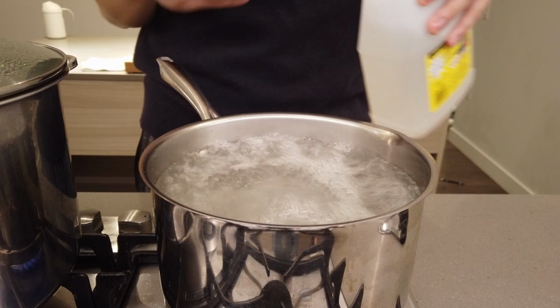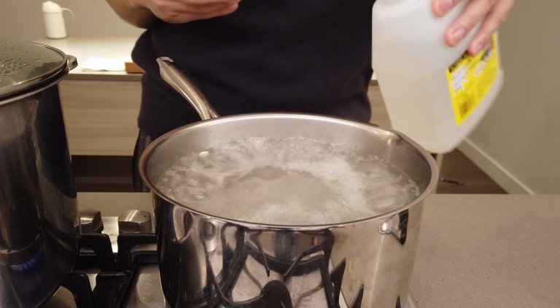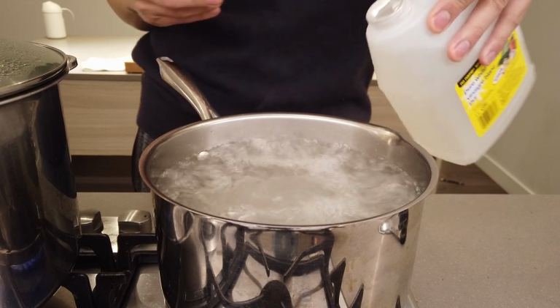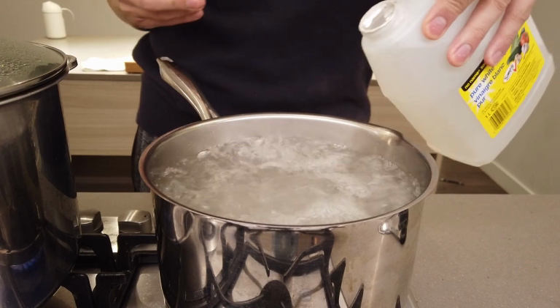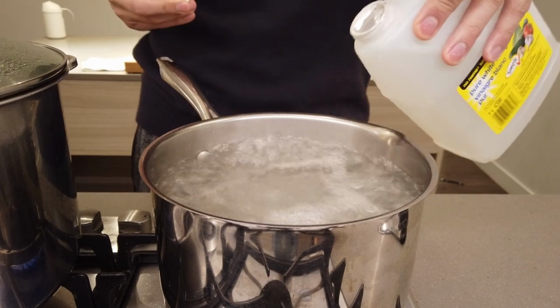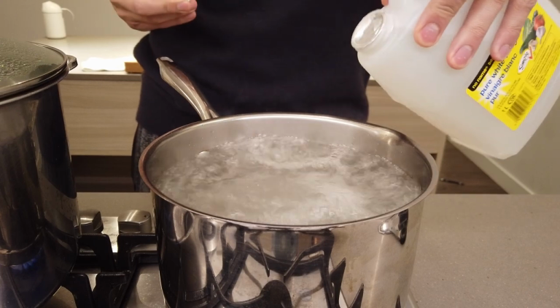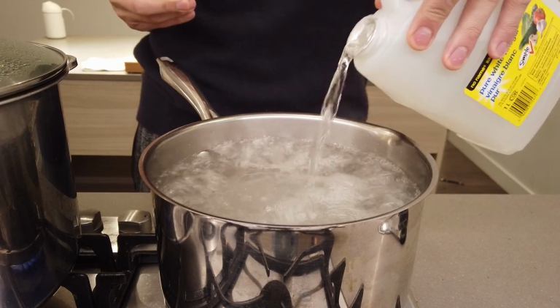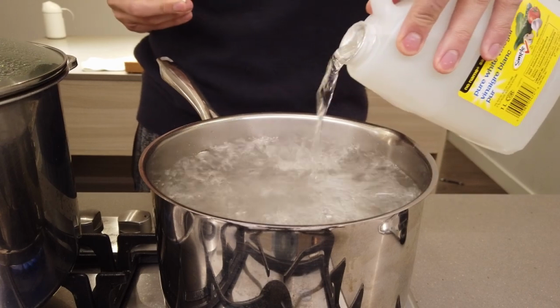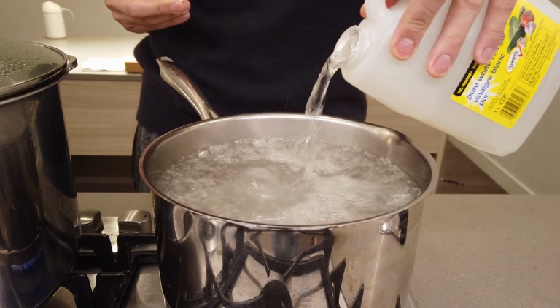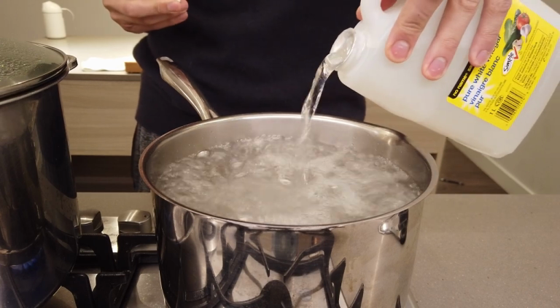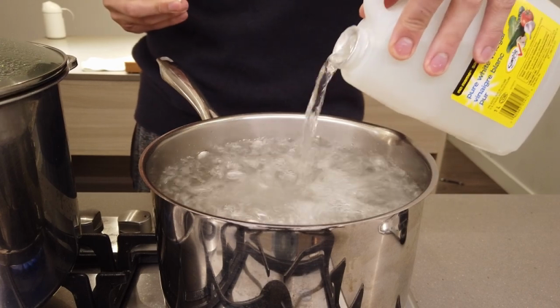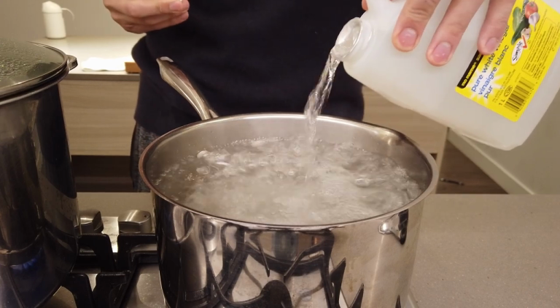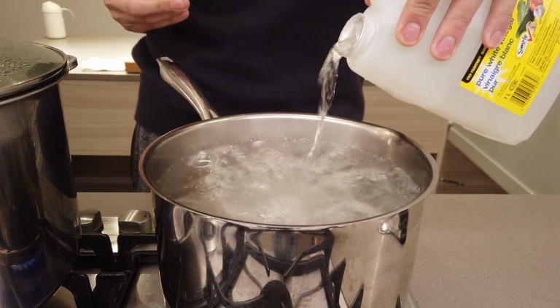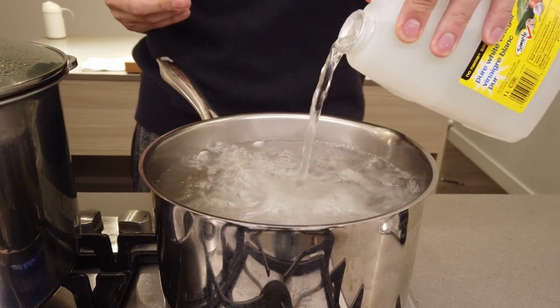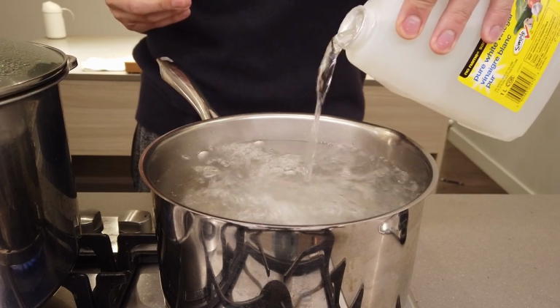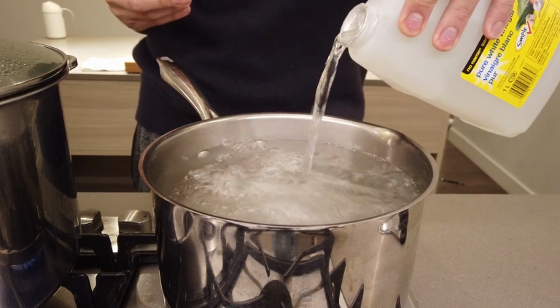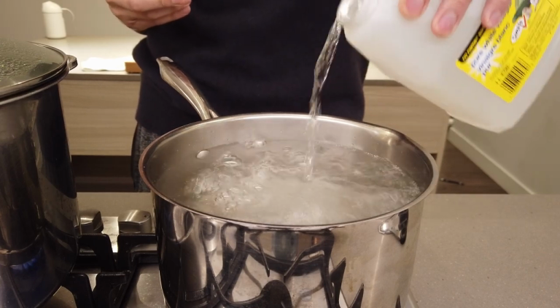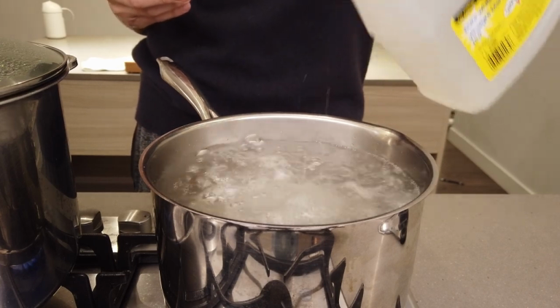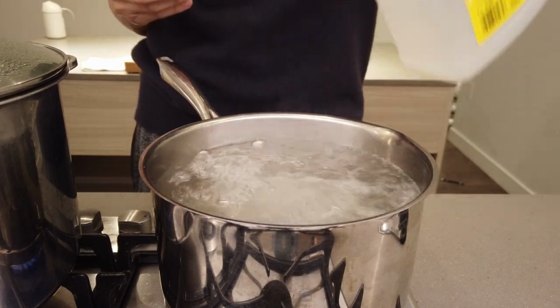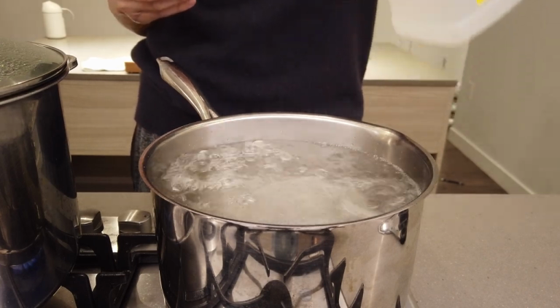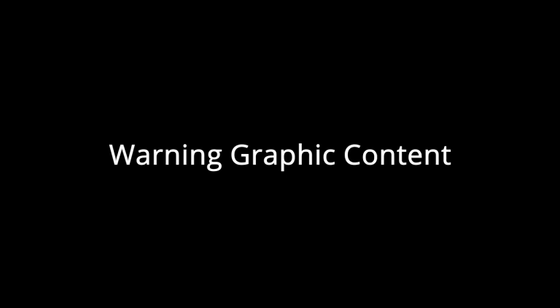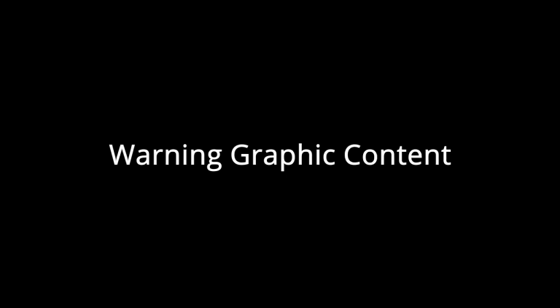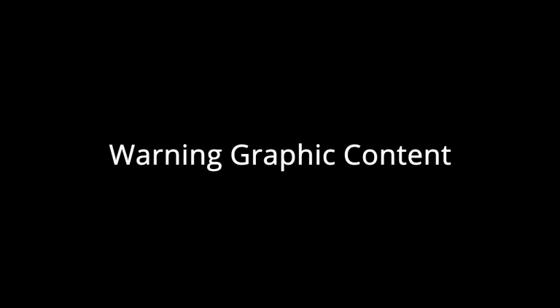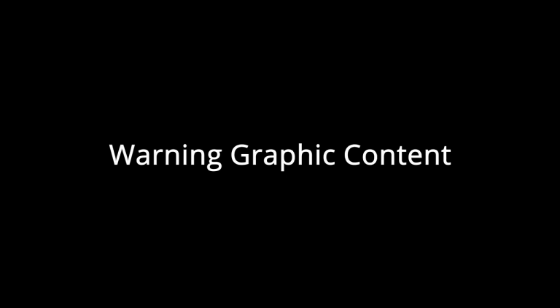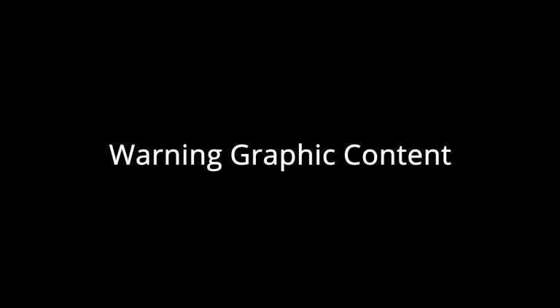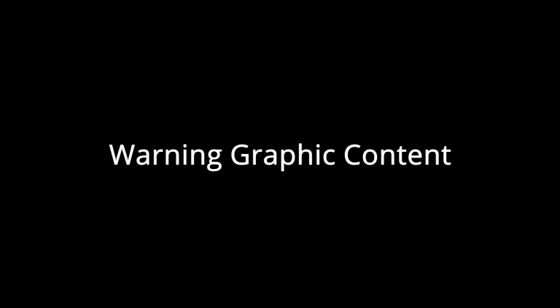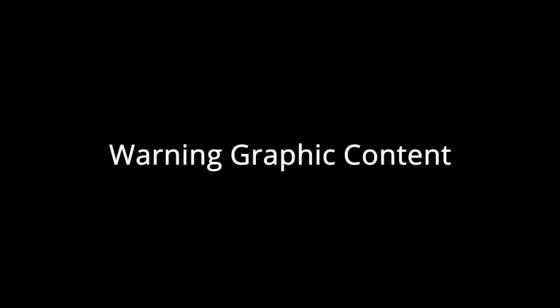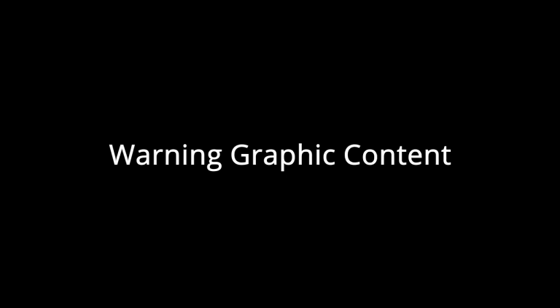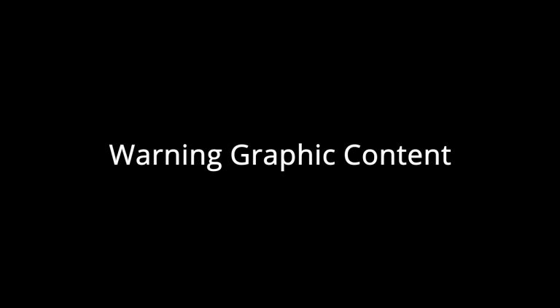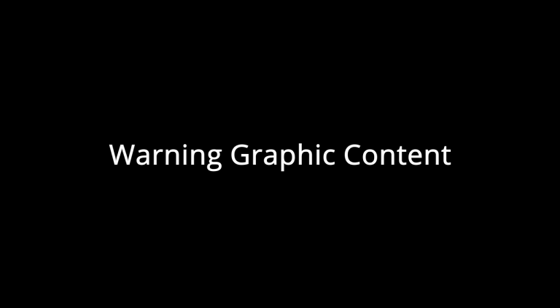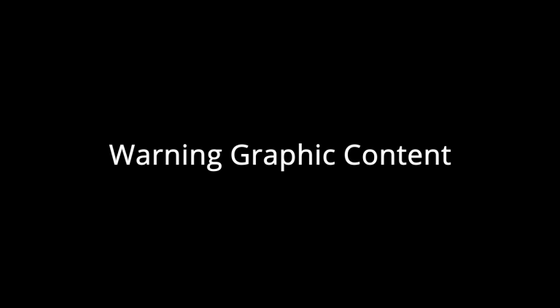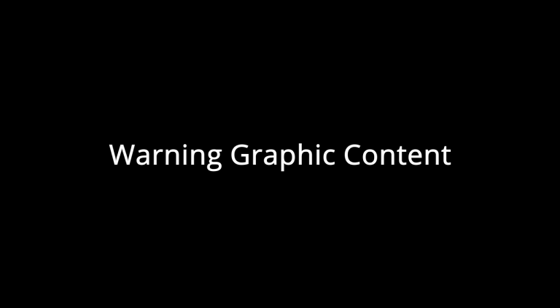Into boiling water, add white vinegar. Be warned, there's some killing here.